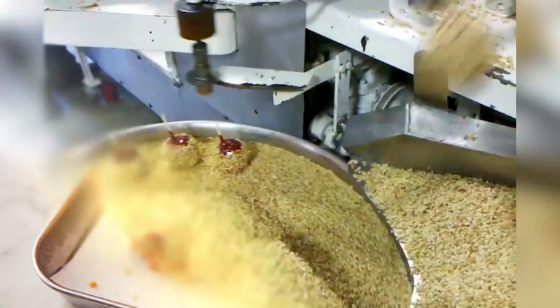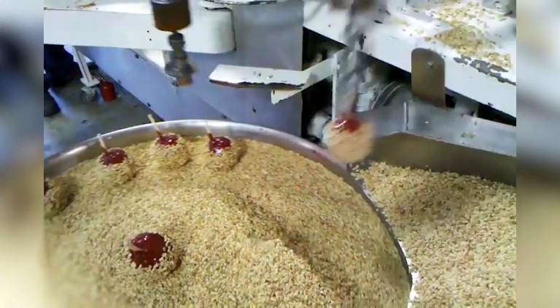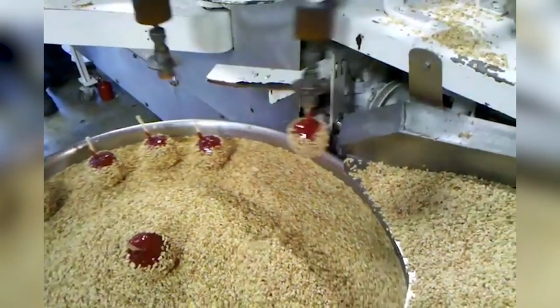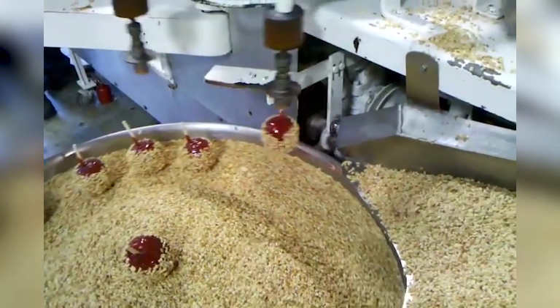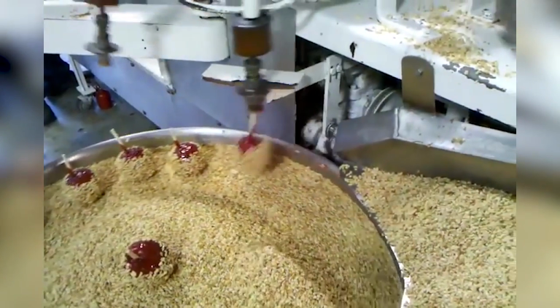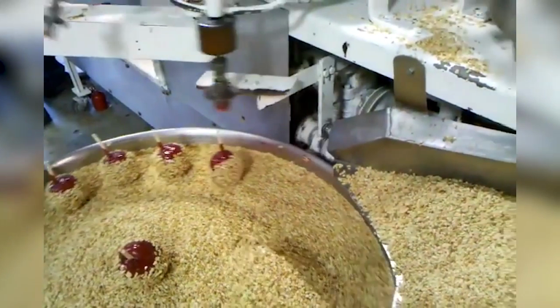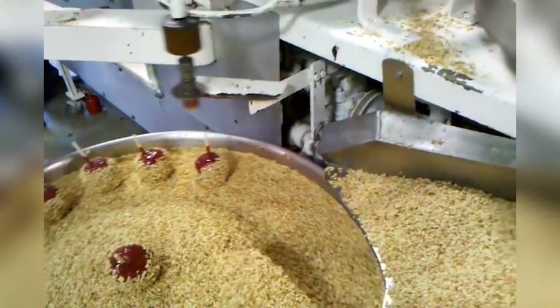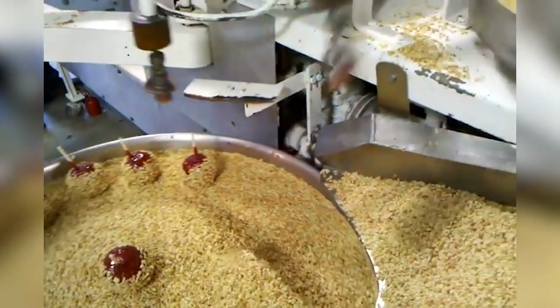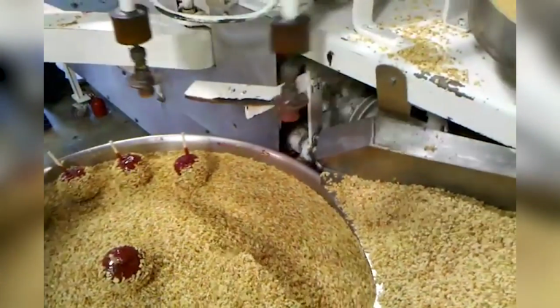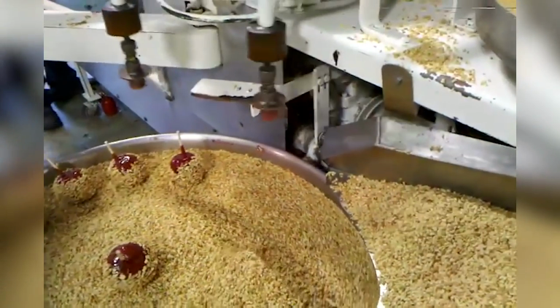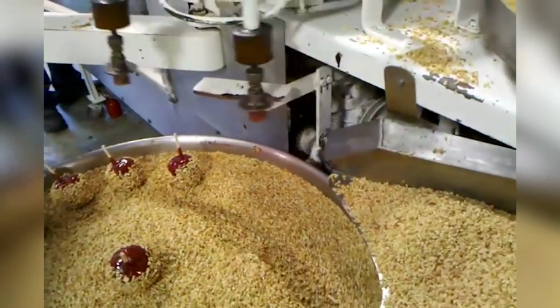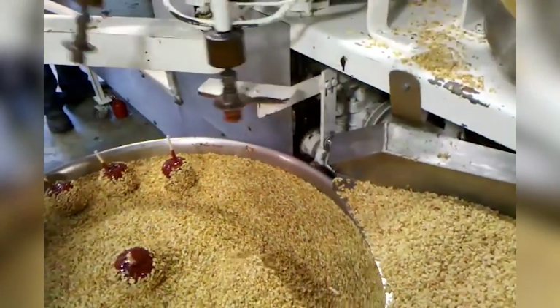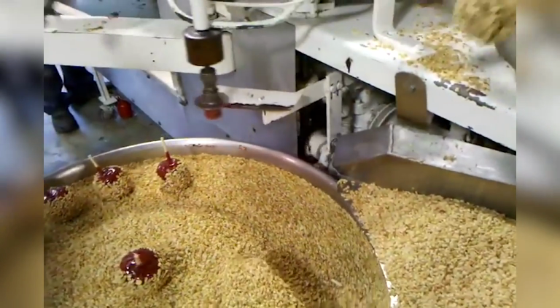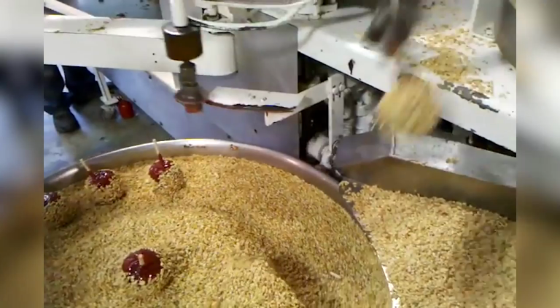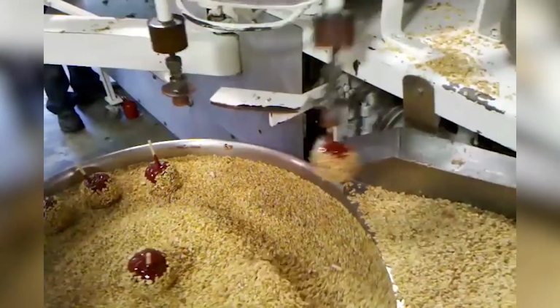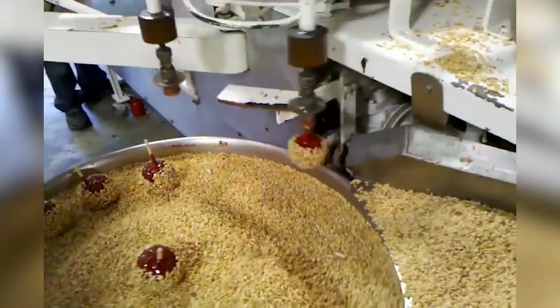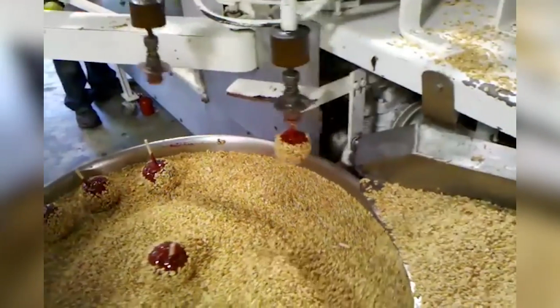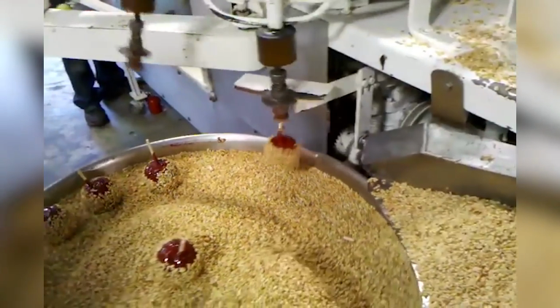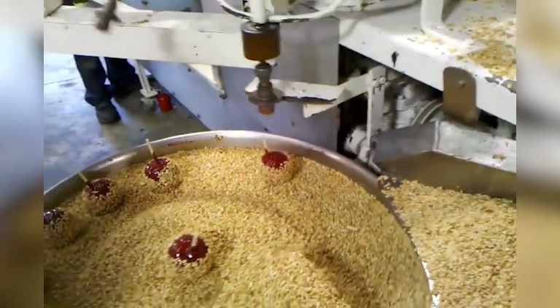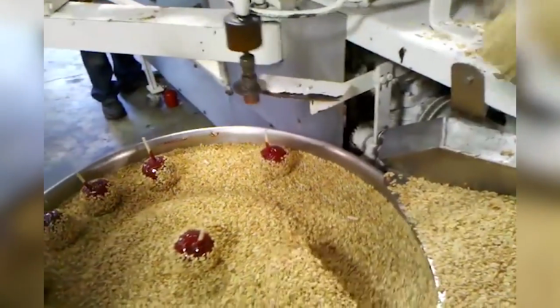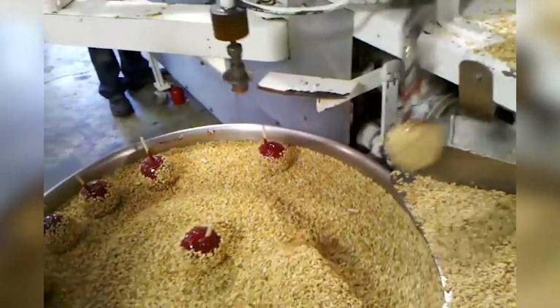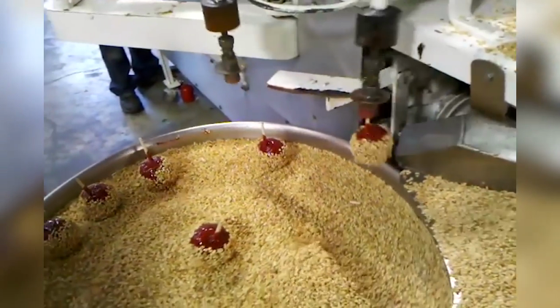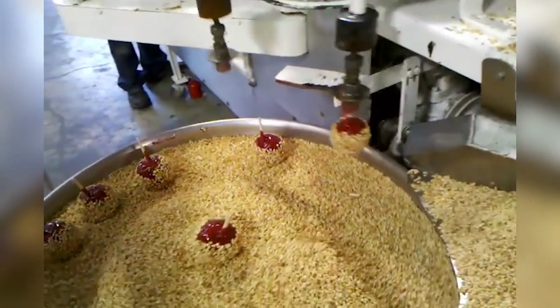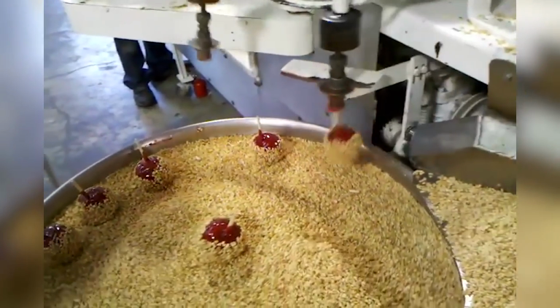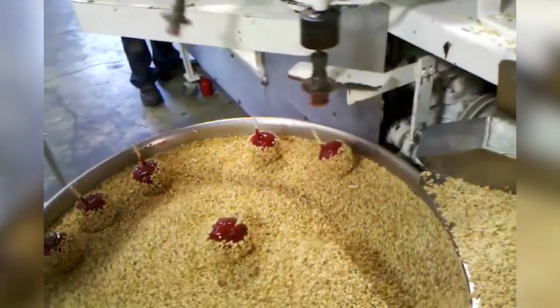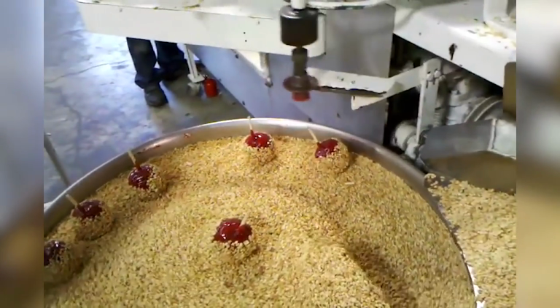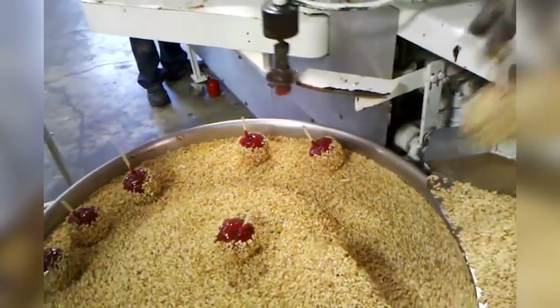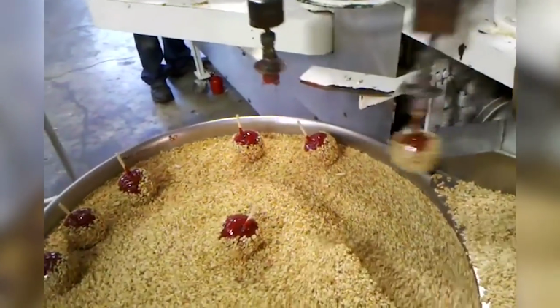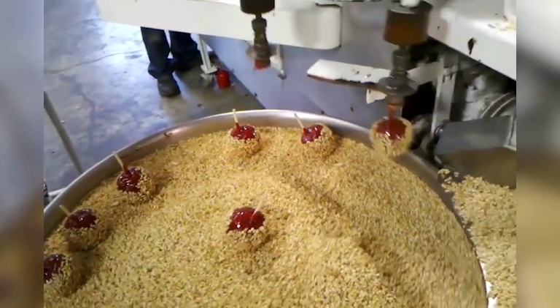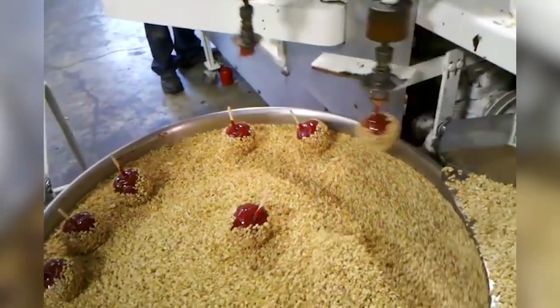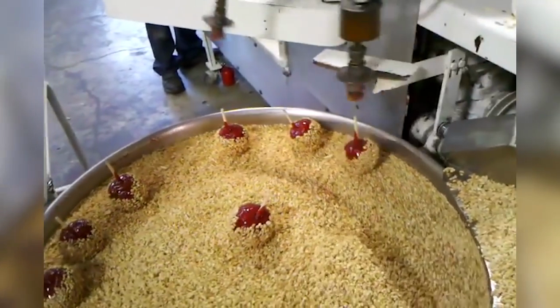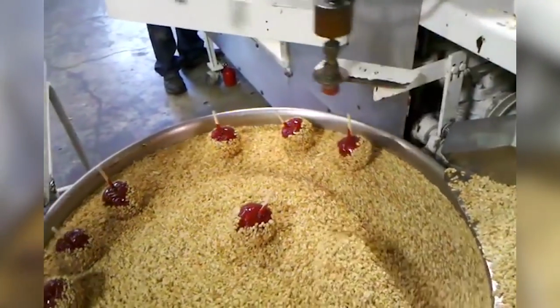A few minutes later, once they have cooled, they're sealed in their packaging and ready to be sold.